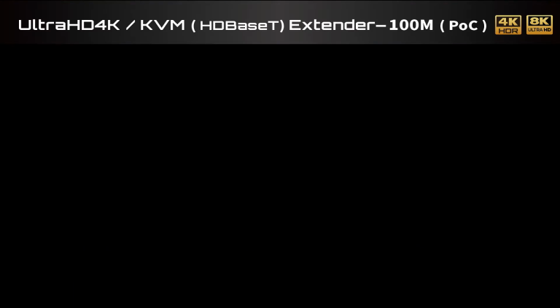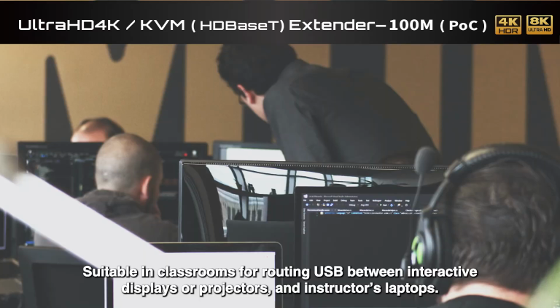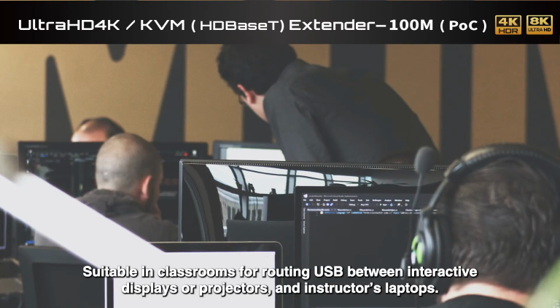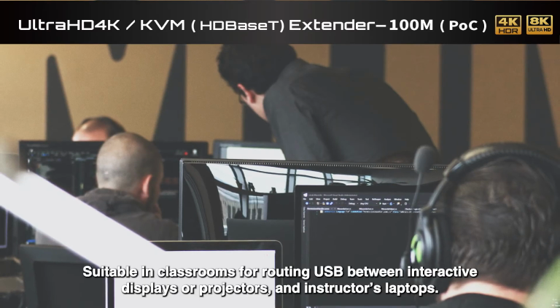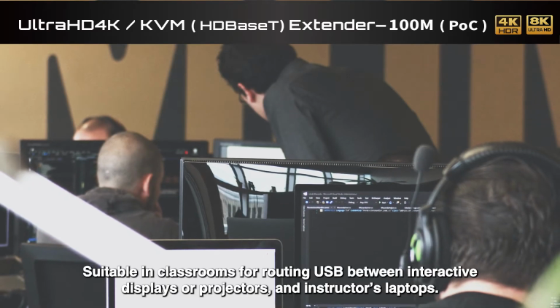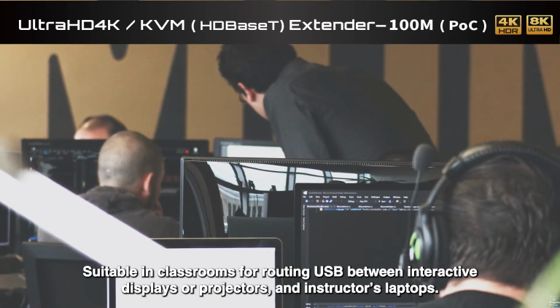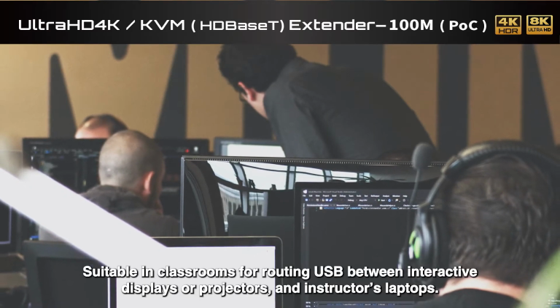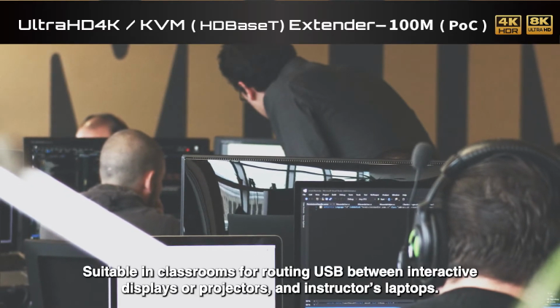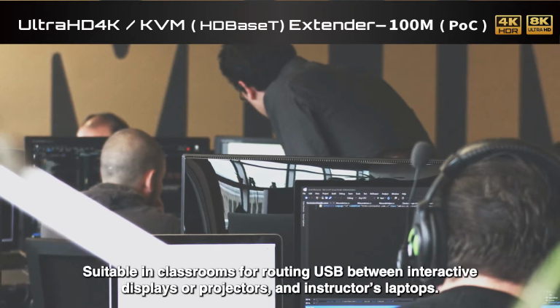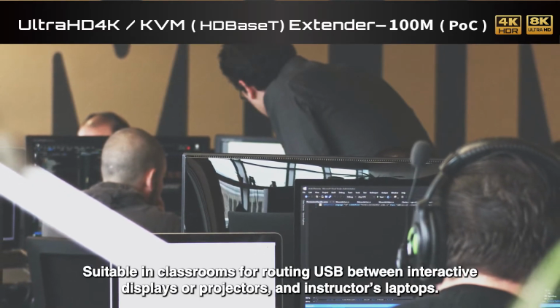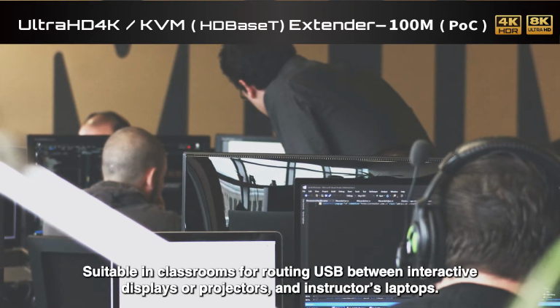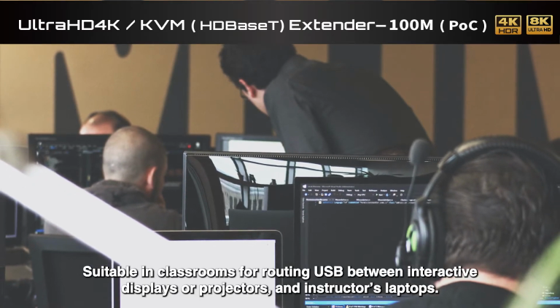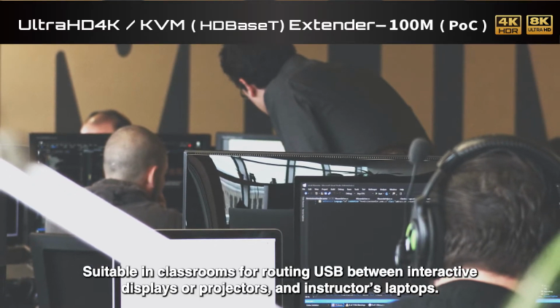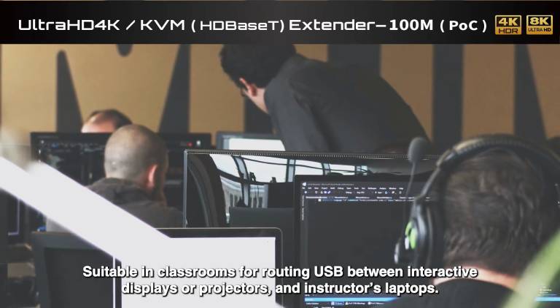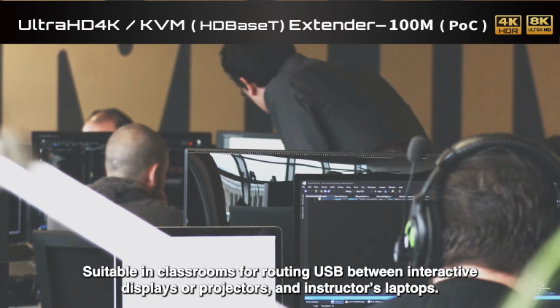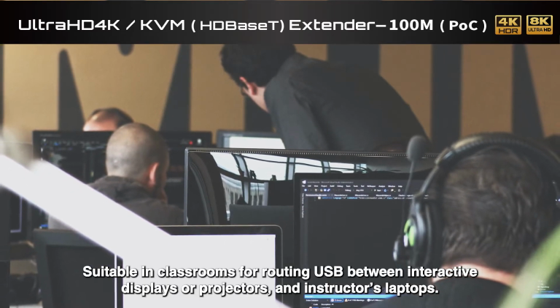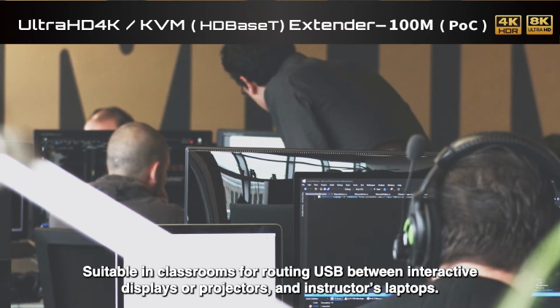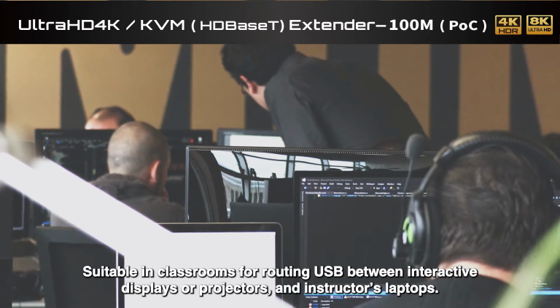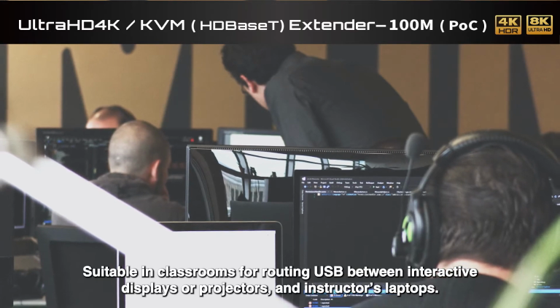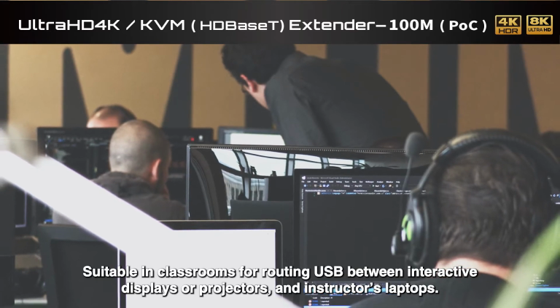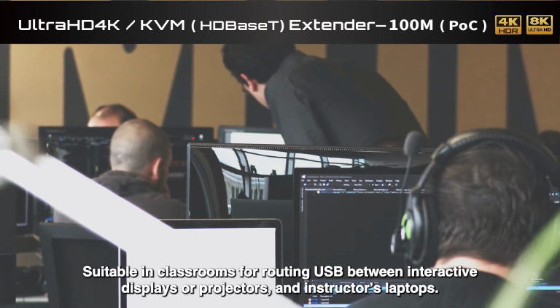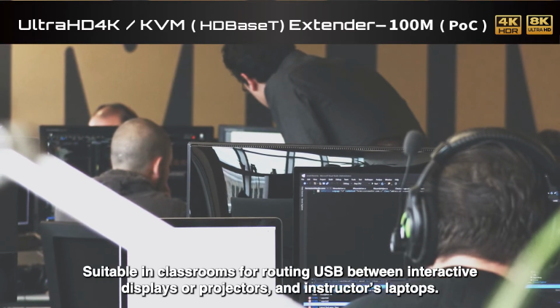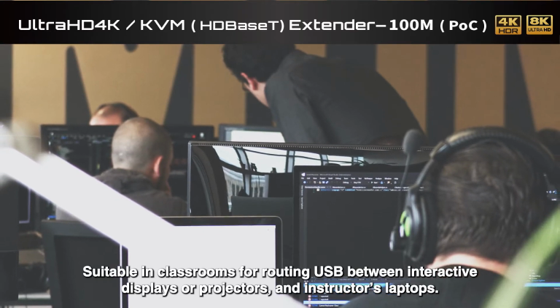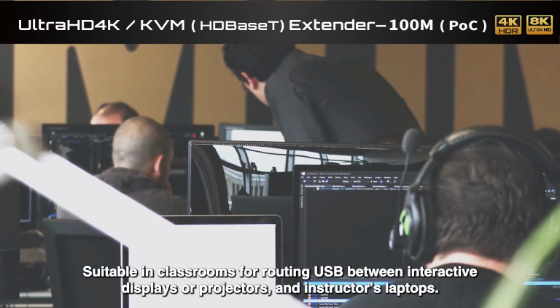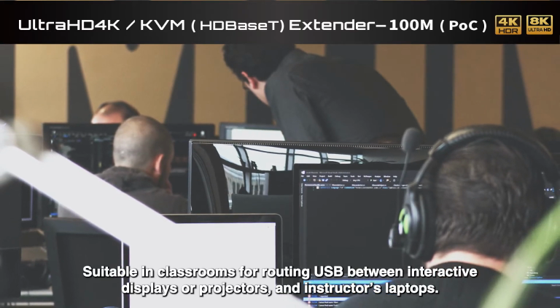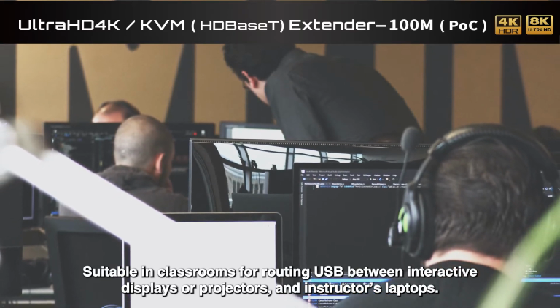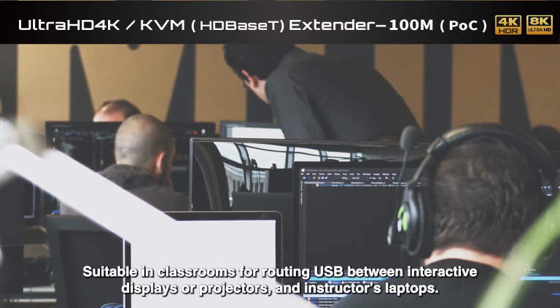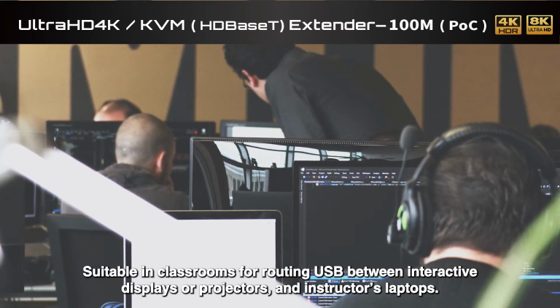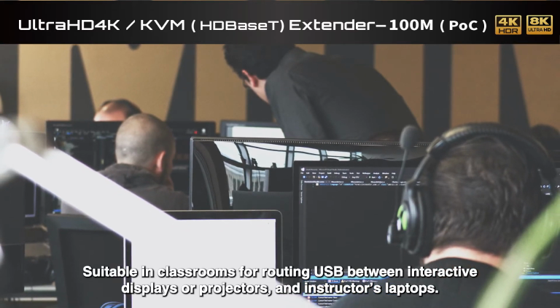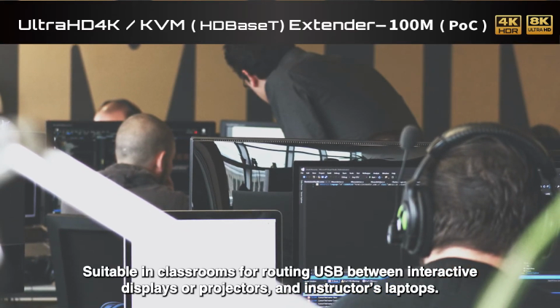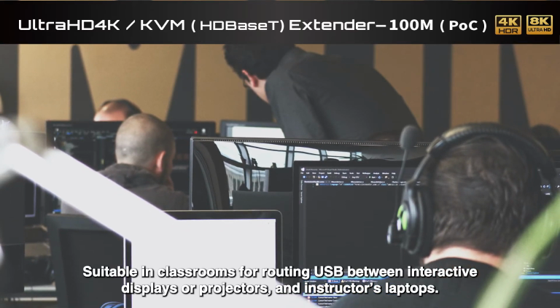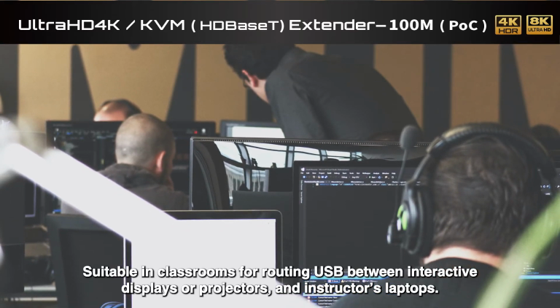The HDM3EXCU is also suitable in classrooms for routing USB connections between interactive displays or projectors and an instructor's laptop.